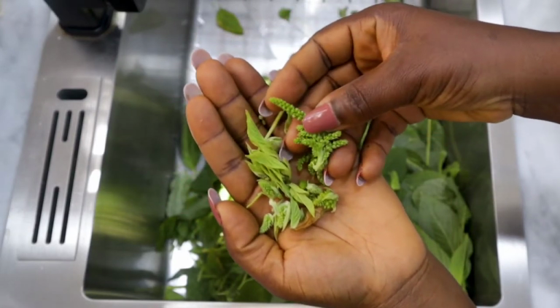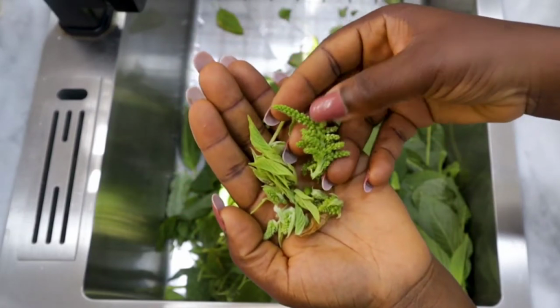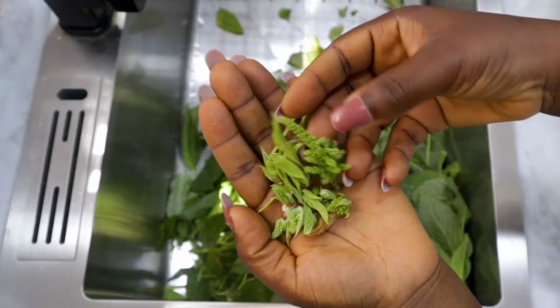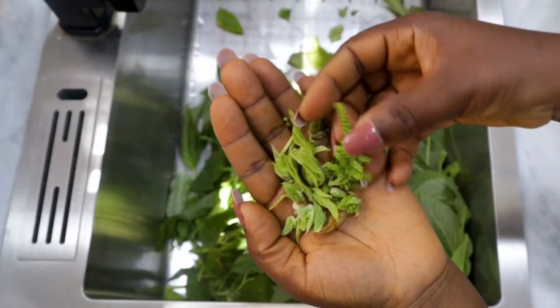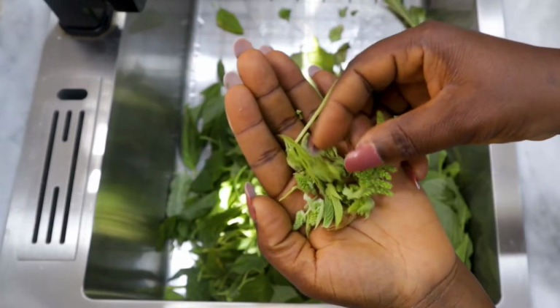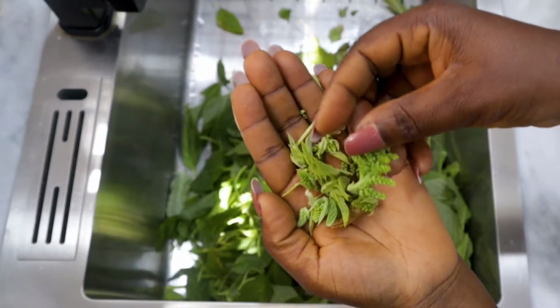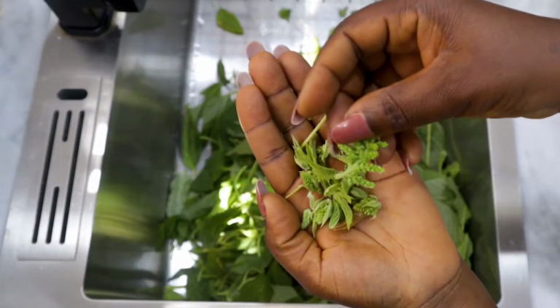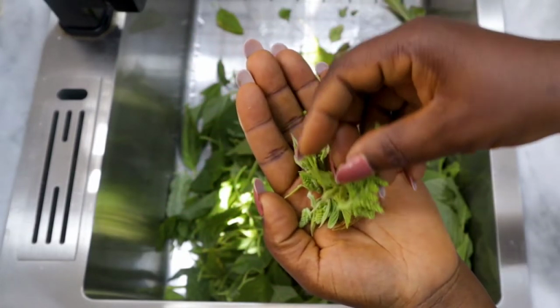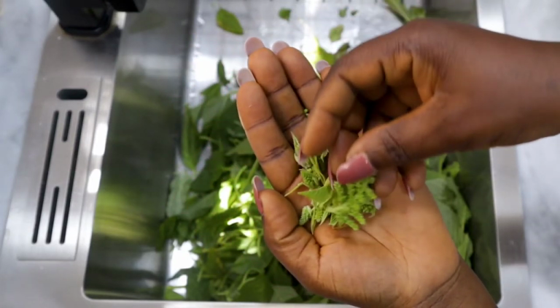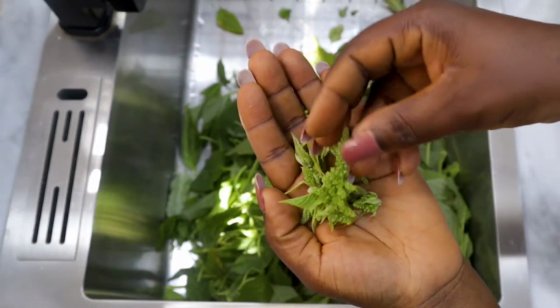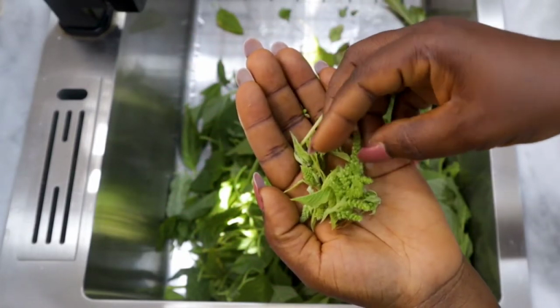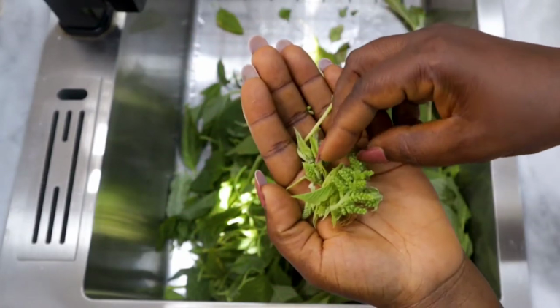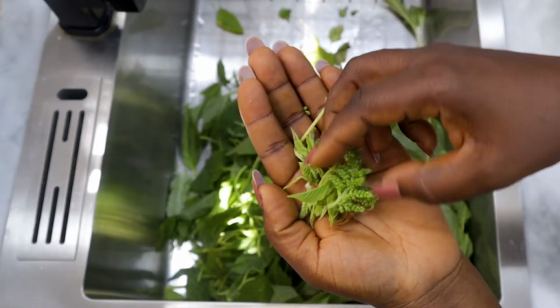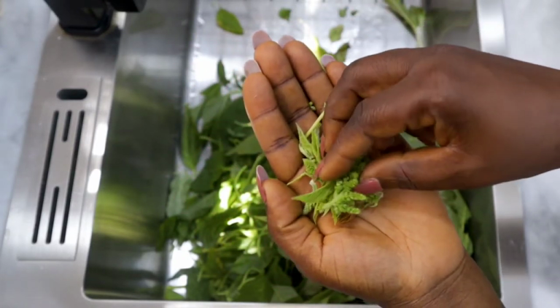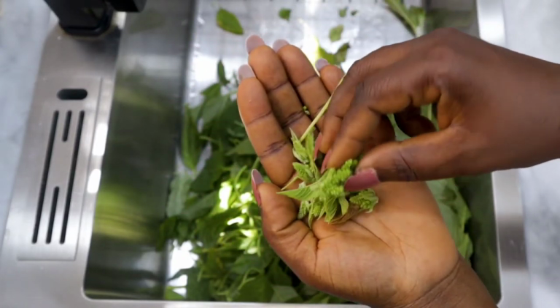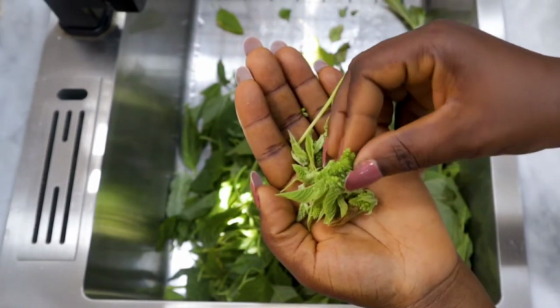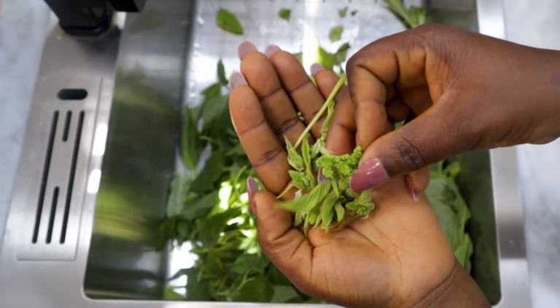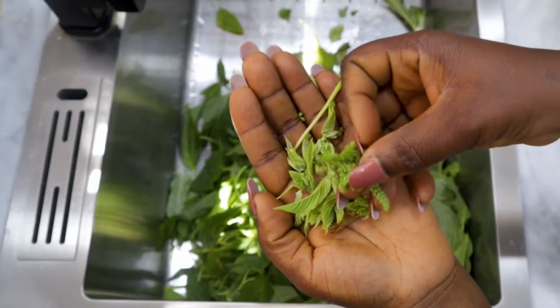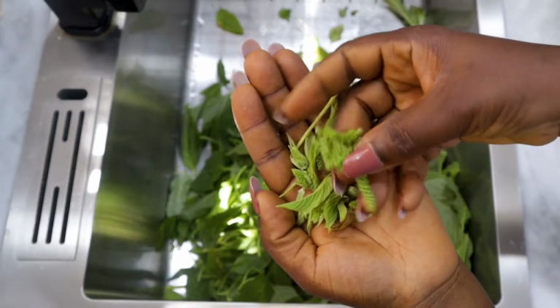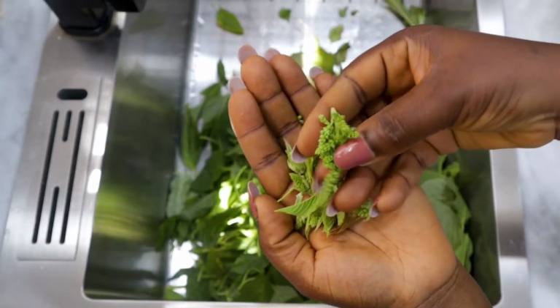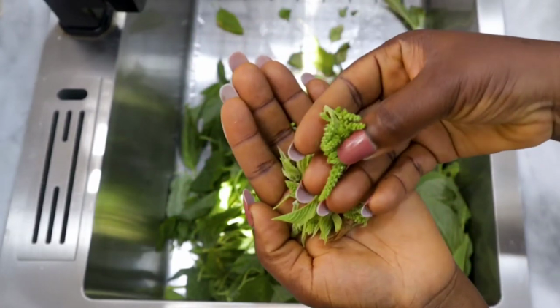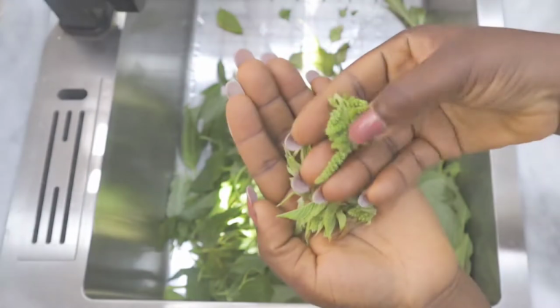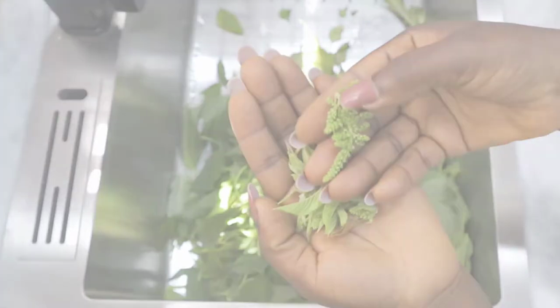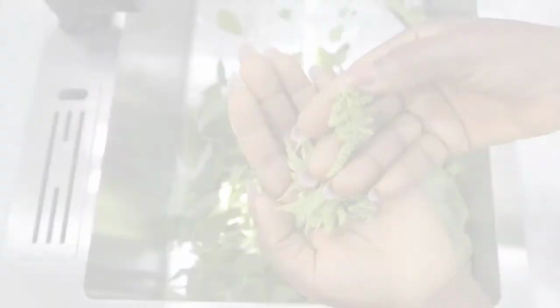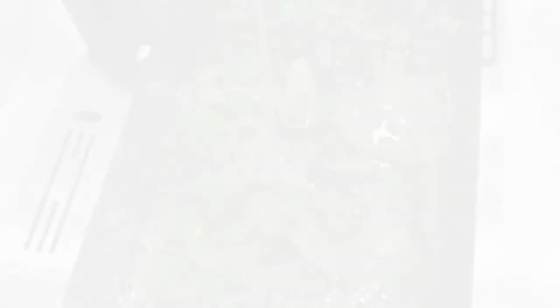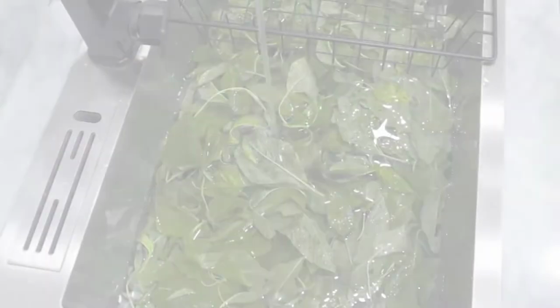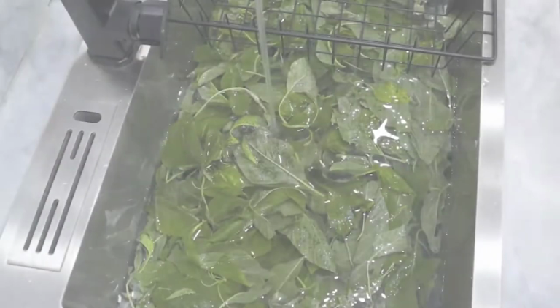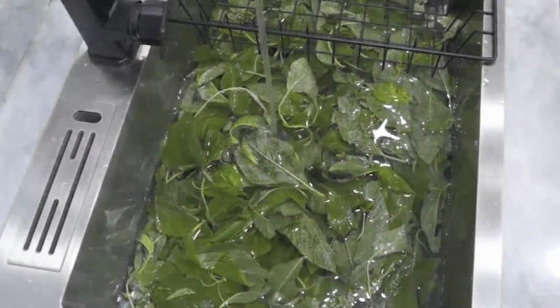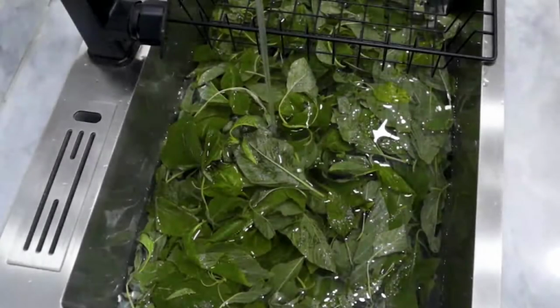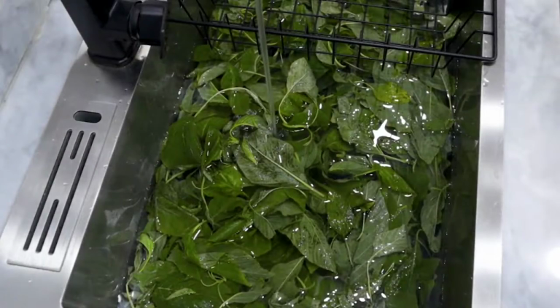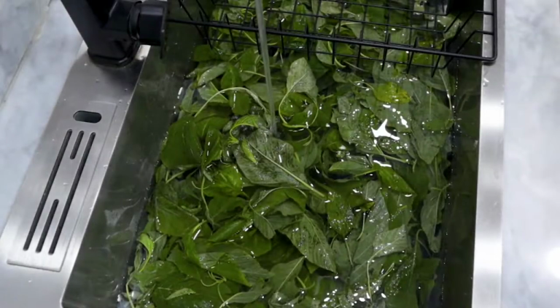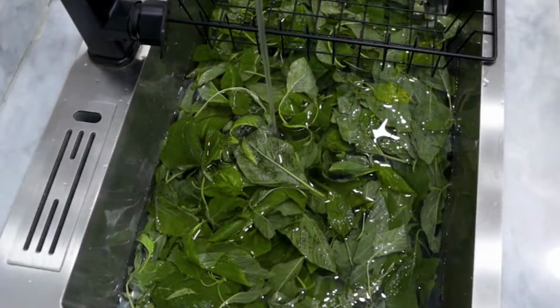And here are the seeds — if you want to plant, why not? Just dry them, and when they are dry, those are your seeds. The next thing for us to do is to wash our vegetables.